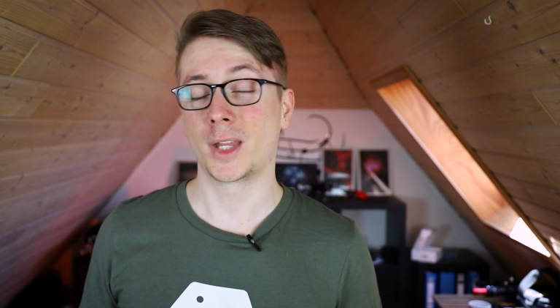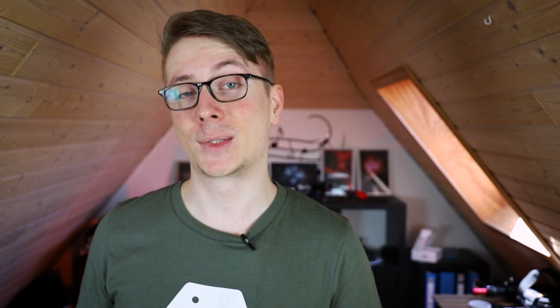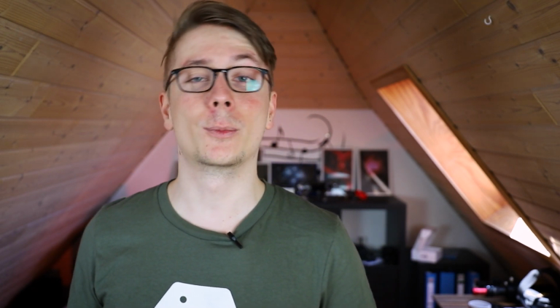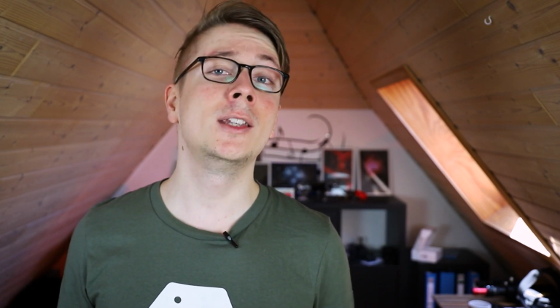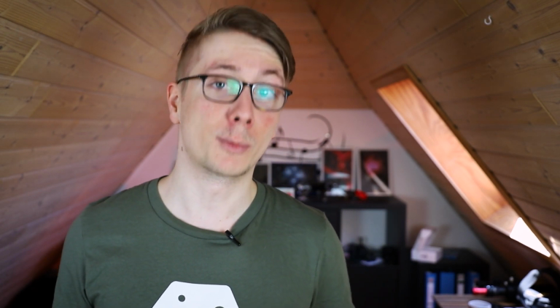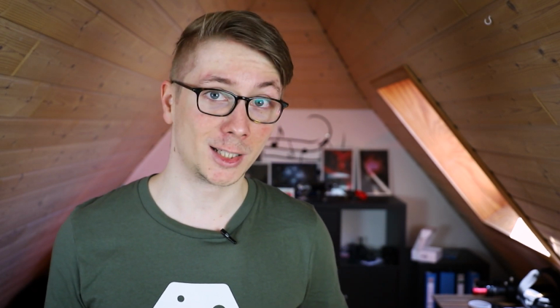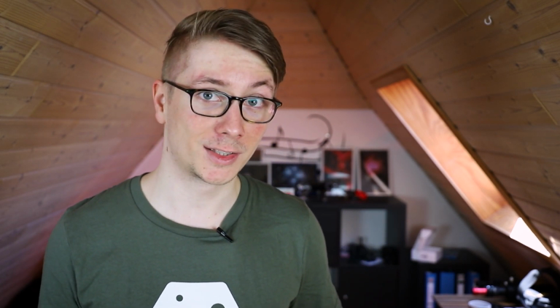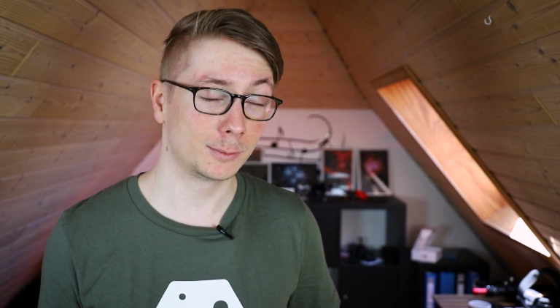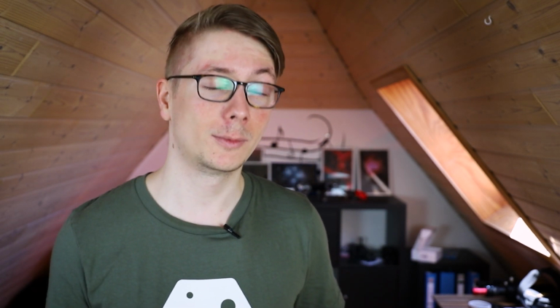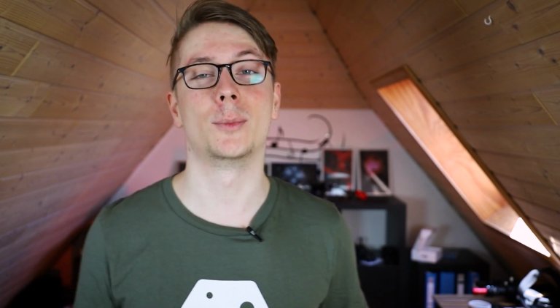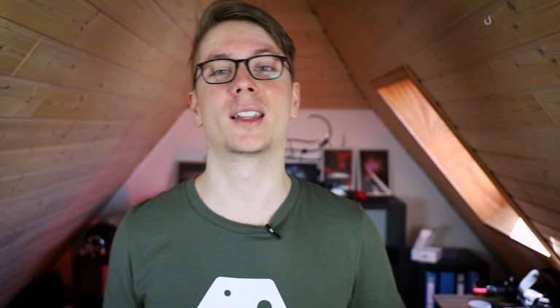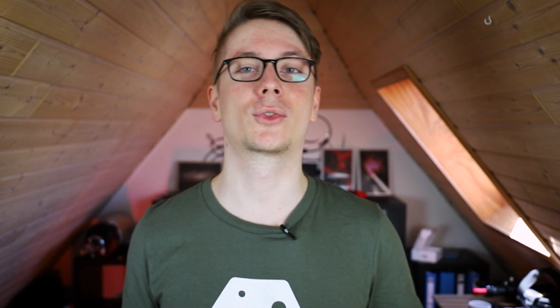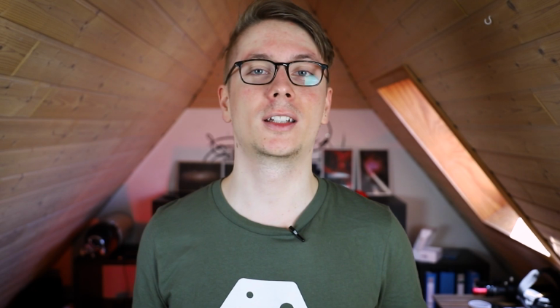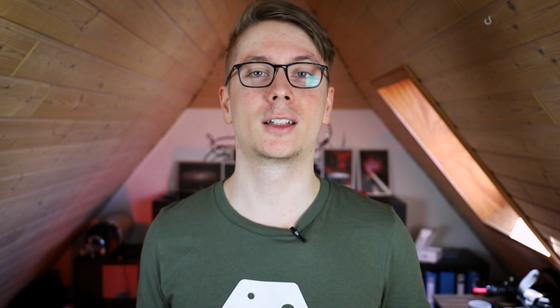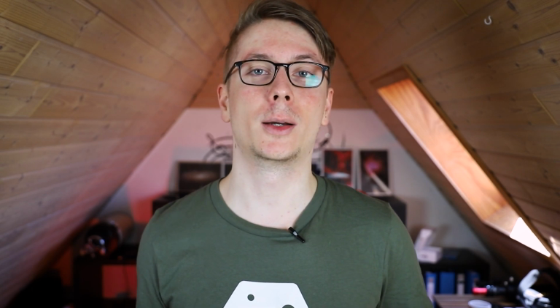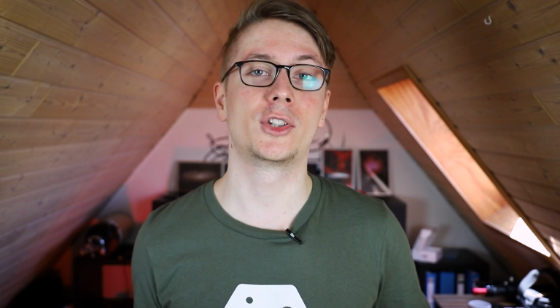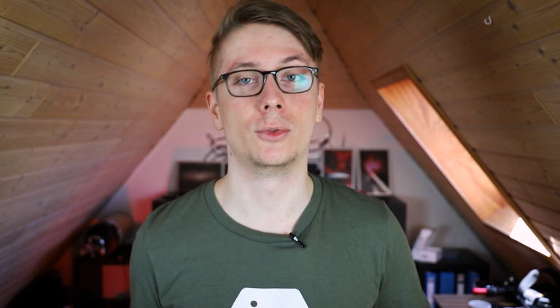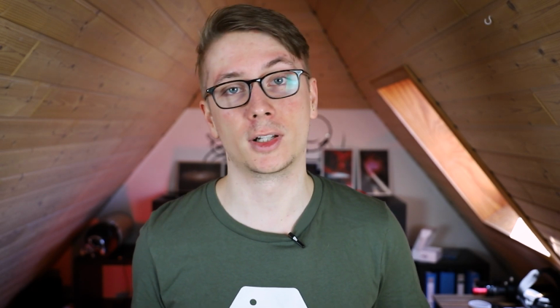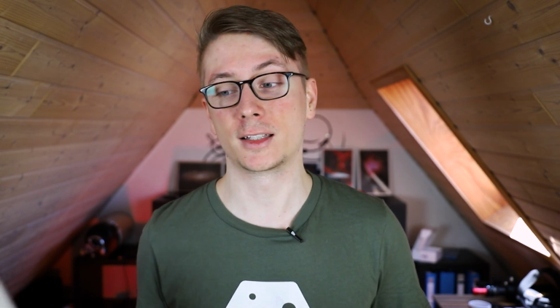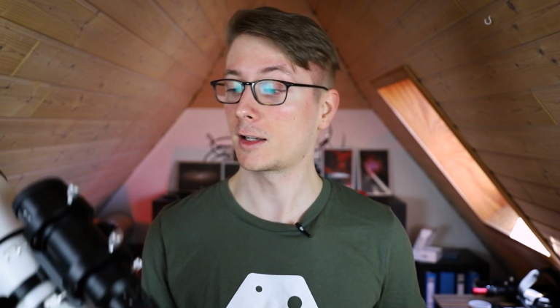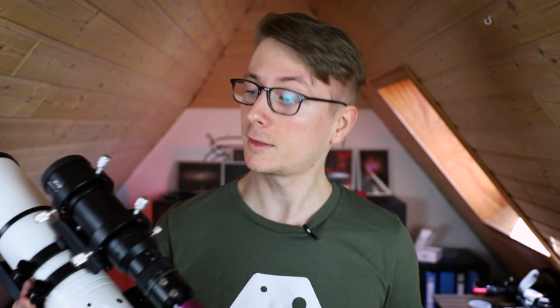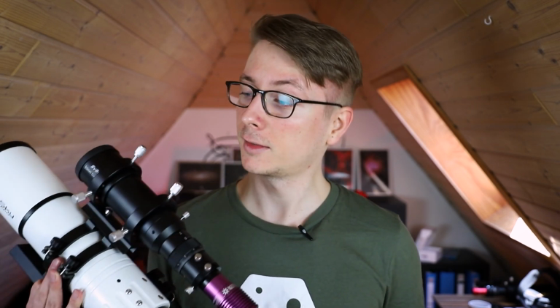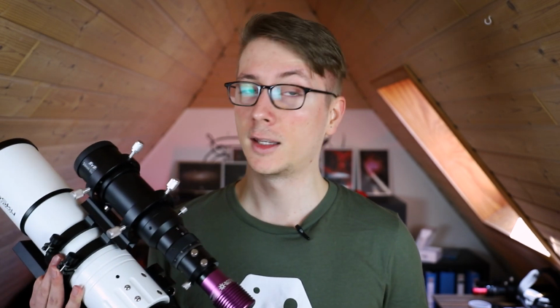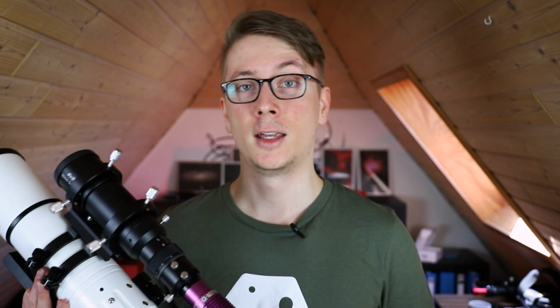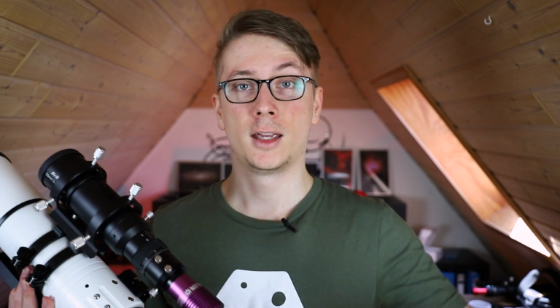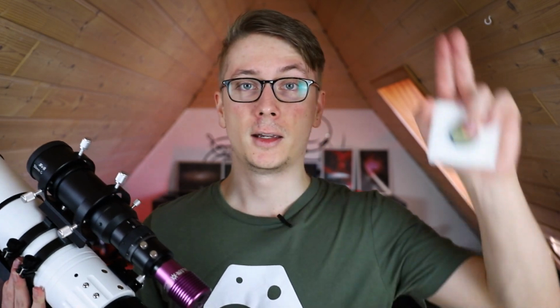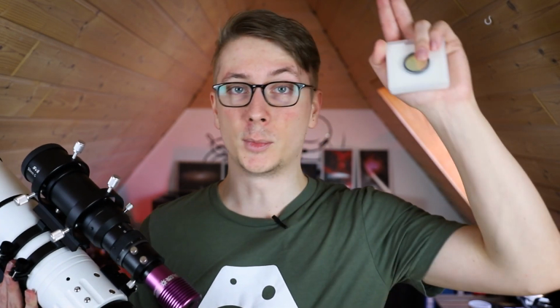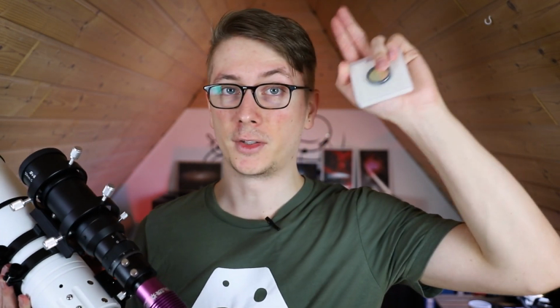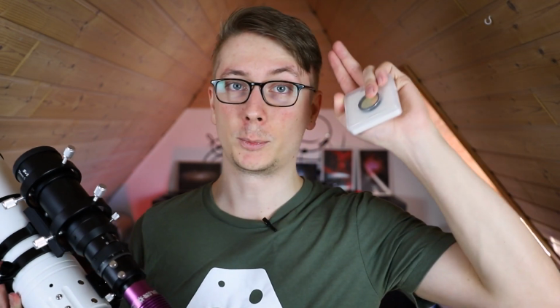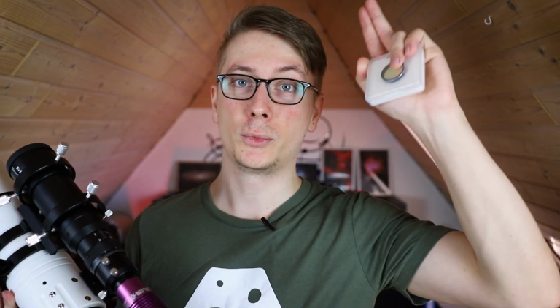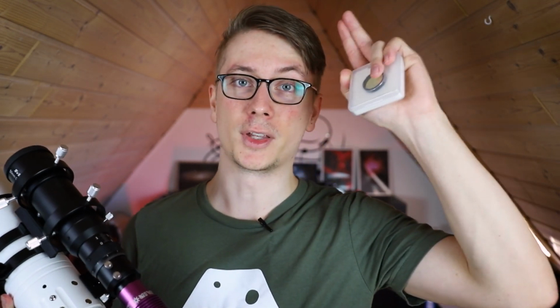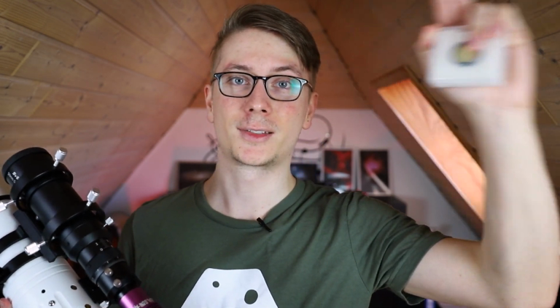As for me, my name is Tim, I'm AstroAddict. I wish you clear skies, and may the night be with us.